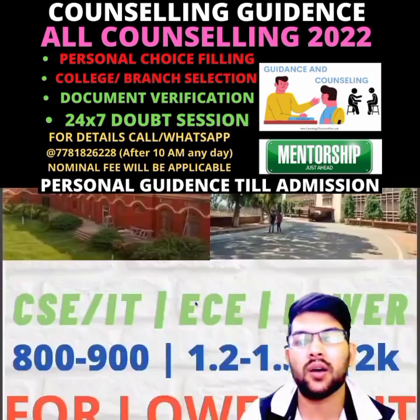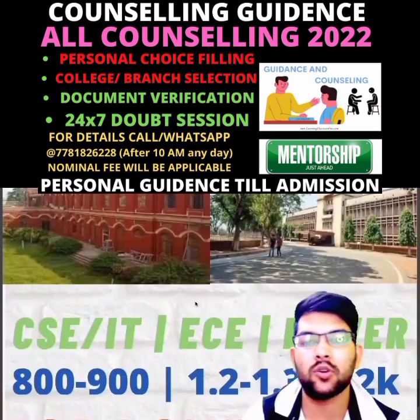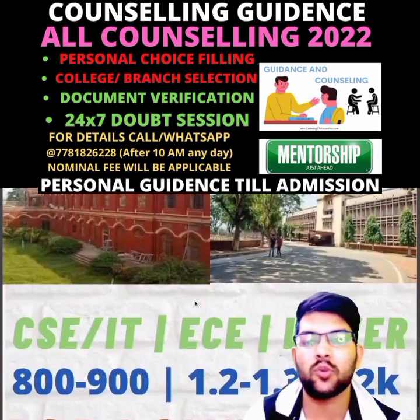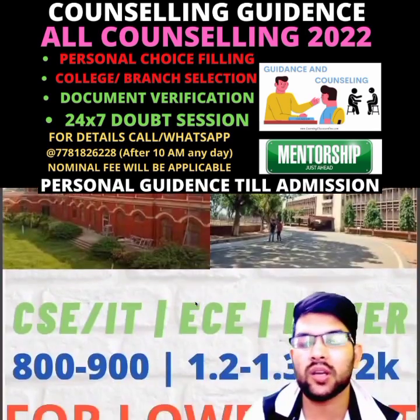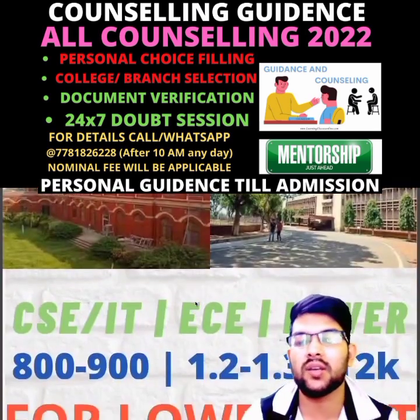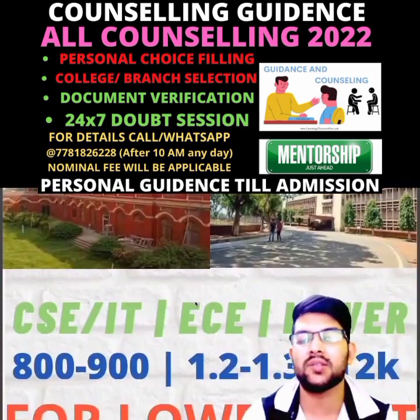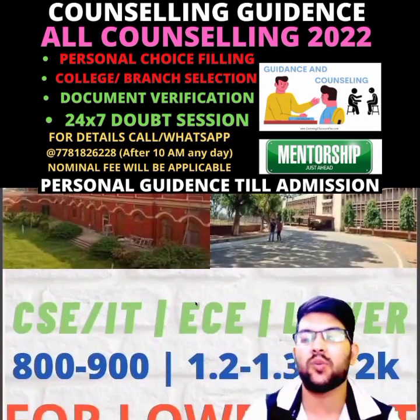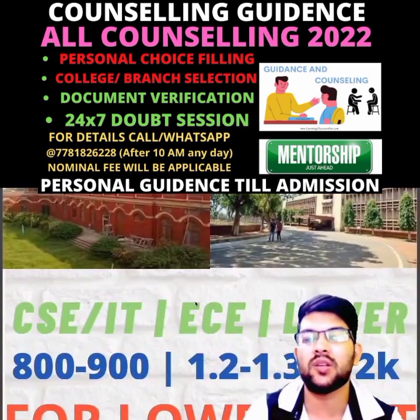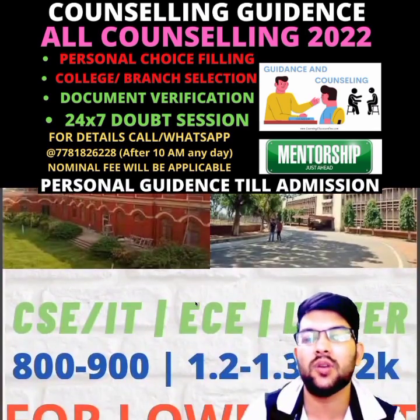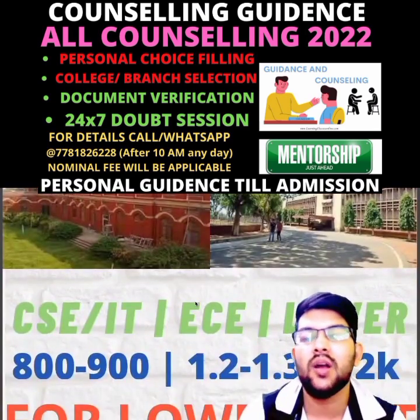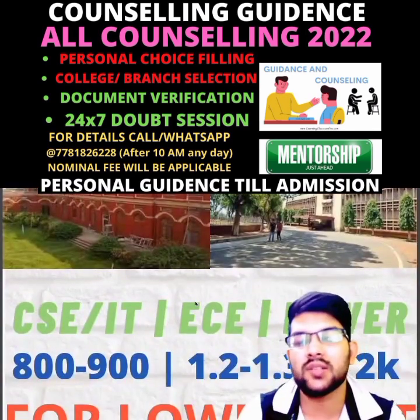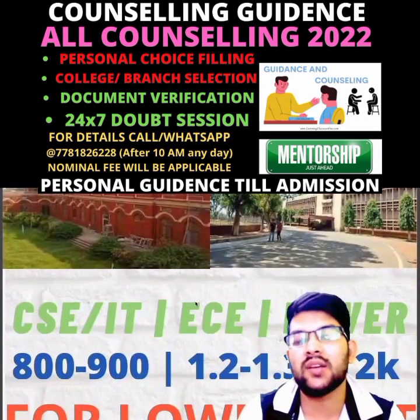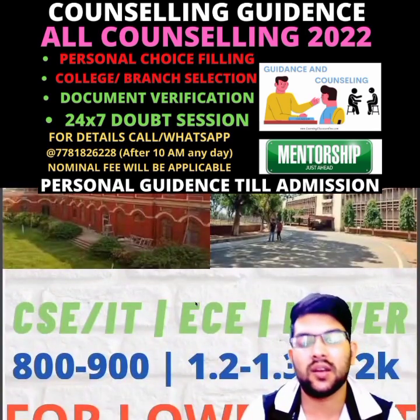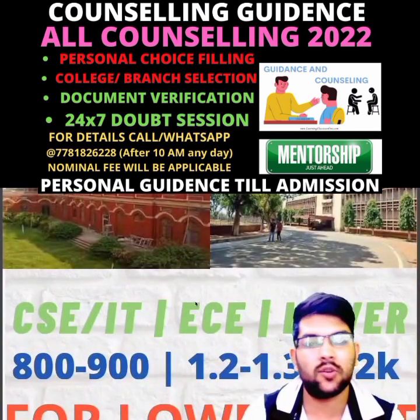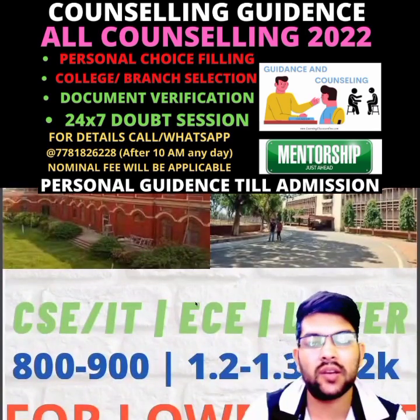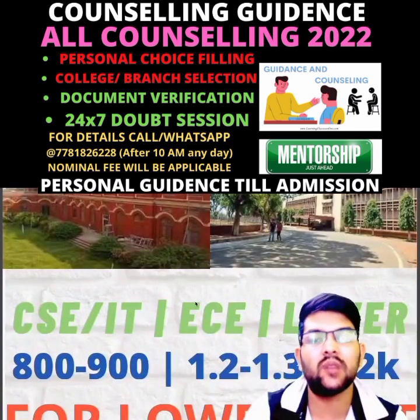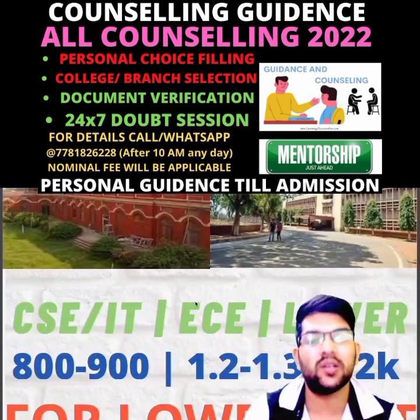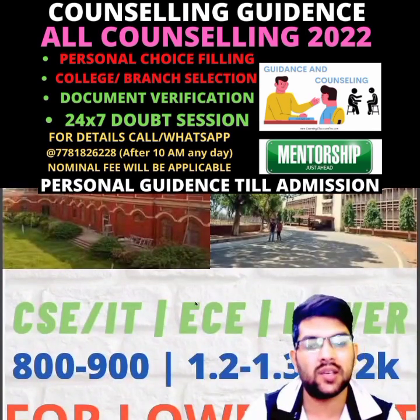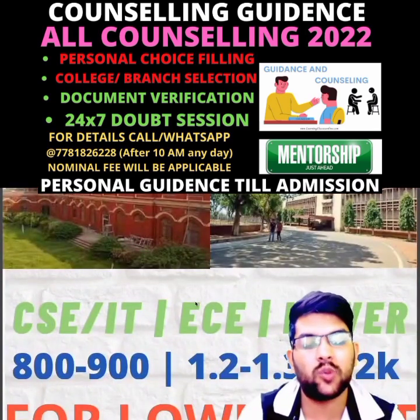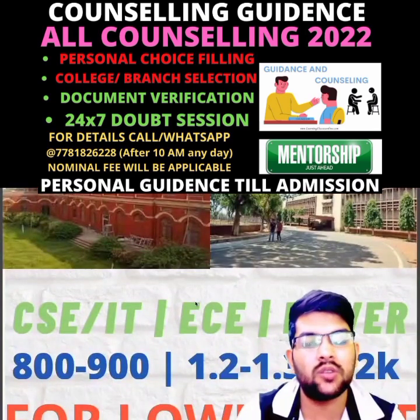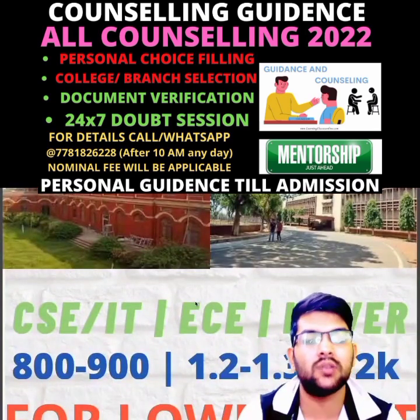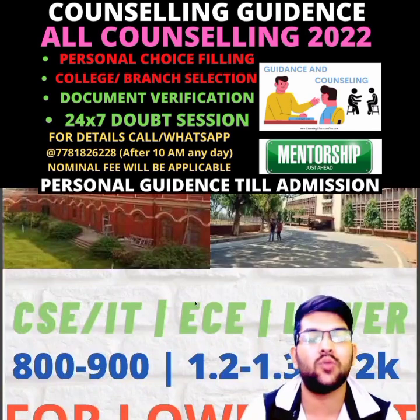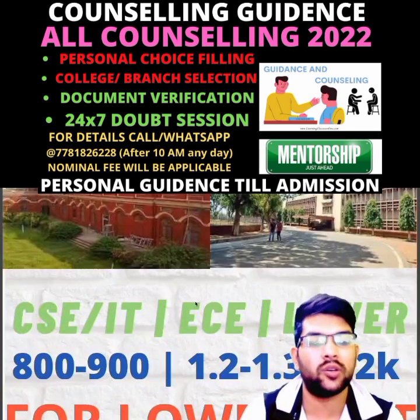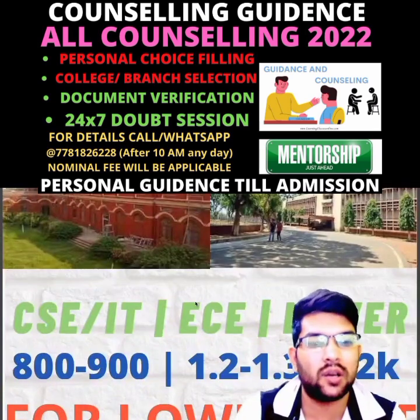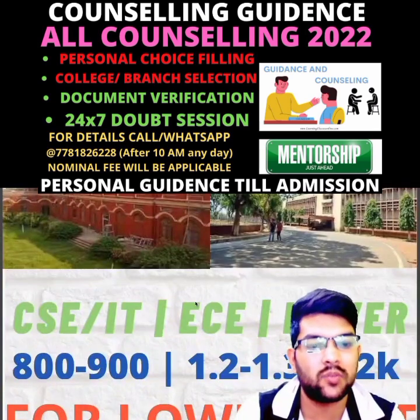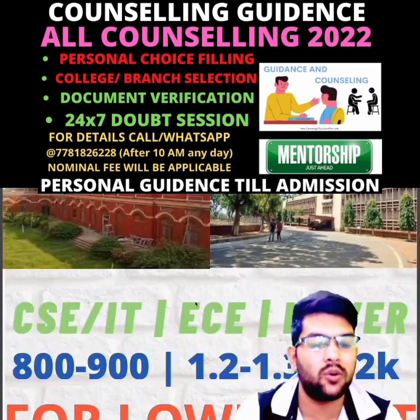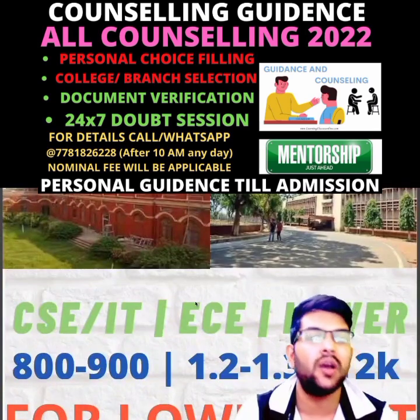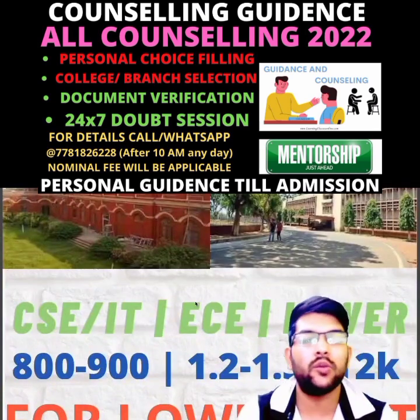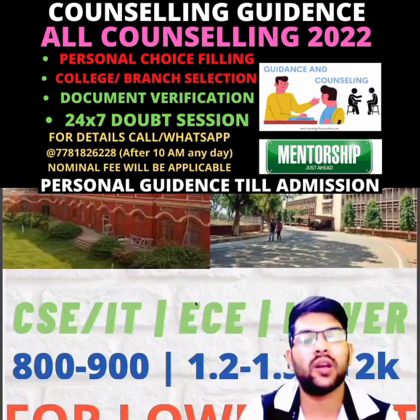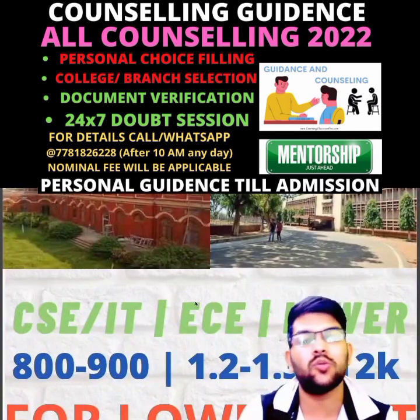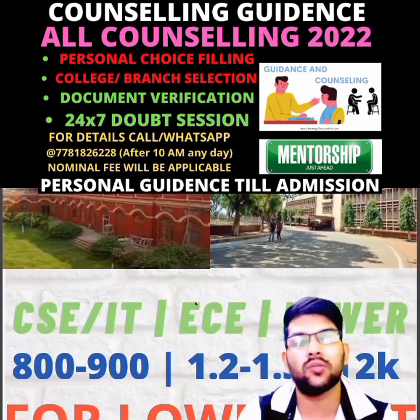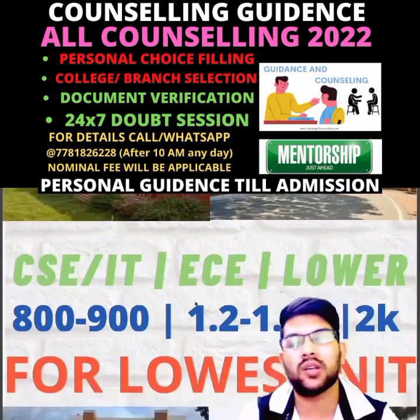For top 20 NITs, here is the information: for CS/IT, 800 to 900 rank; for EC, 1,200 to 1,300 rank; and for lower branches, you can get up to 2,000 rank as well.